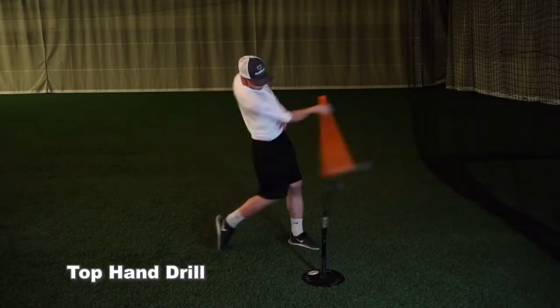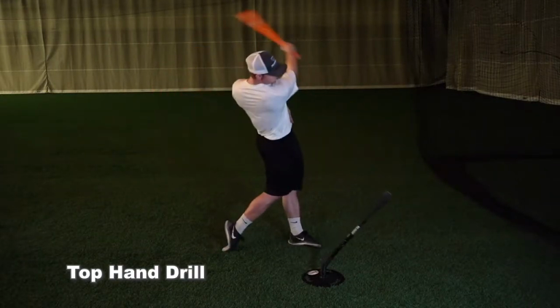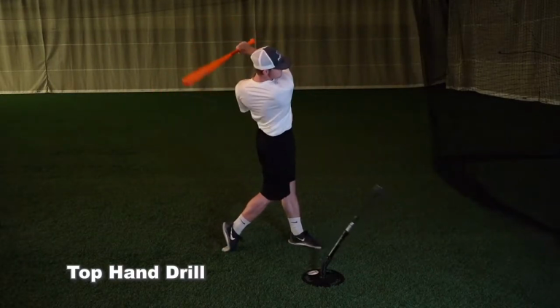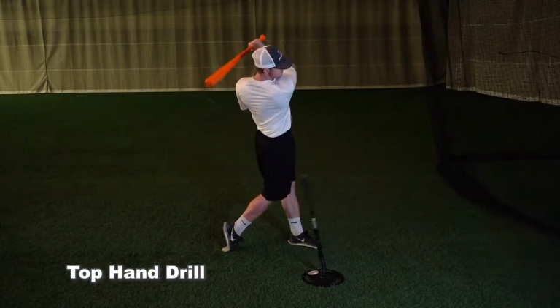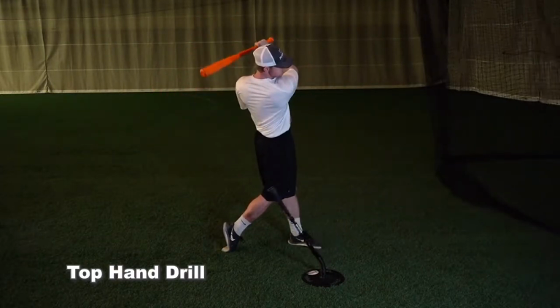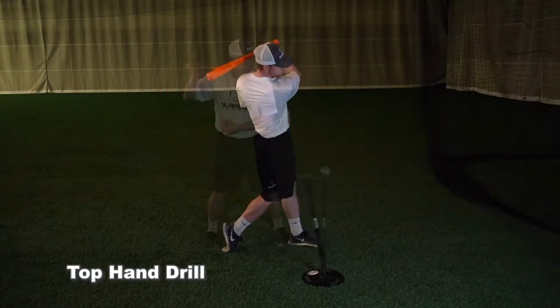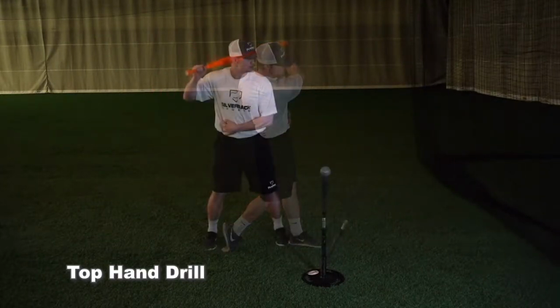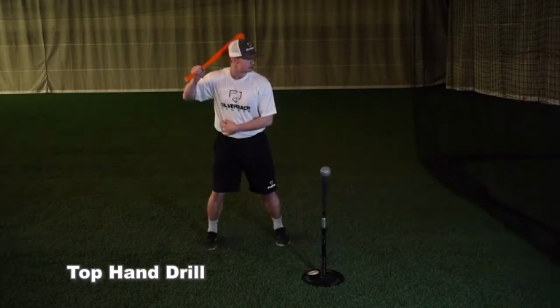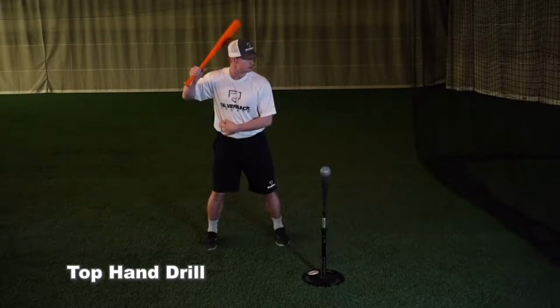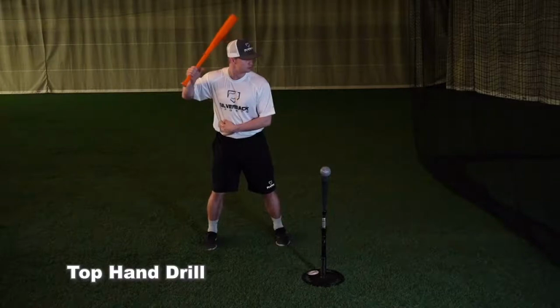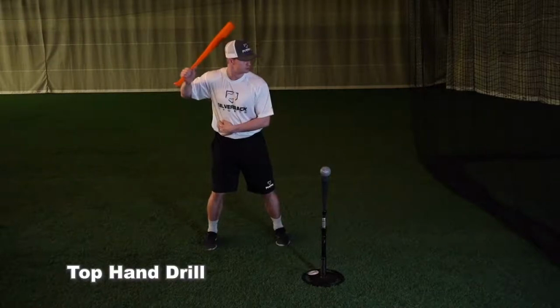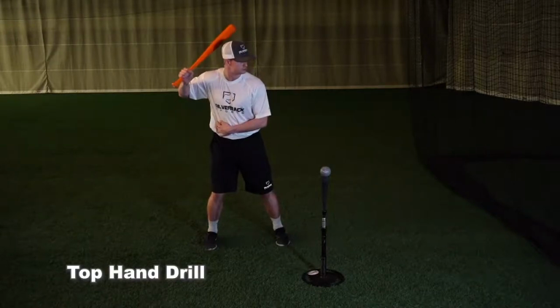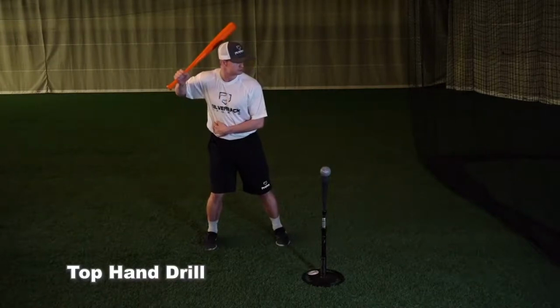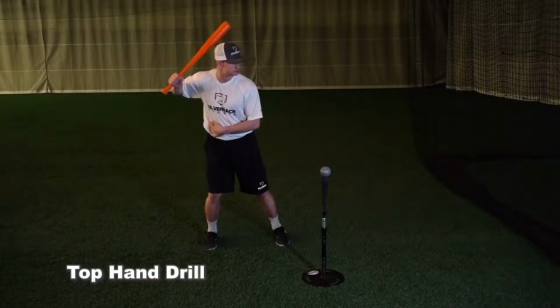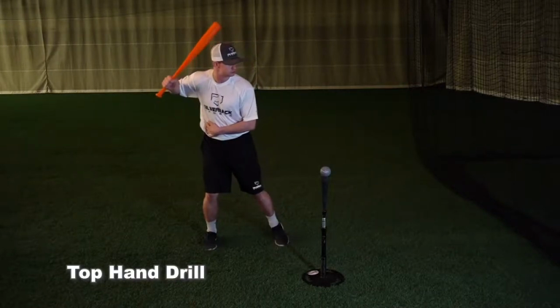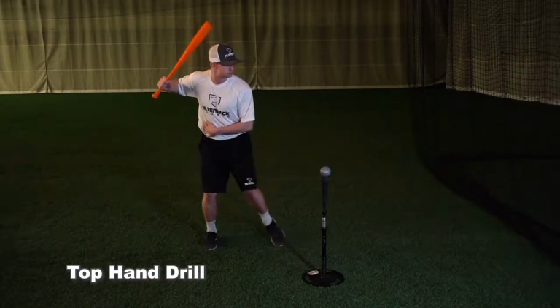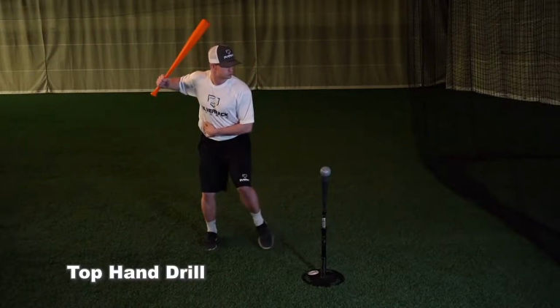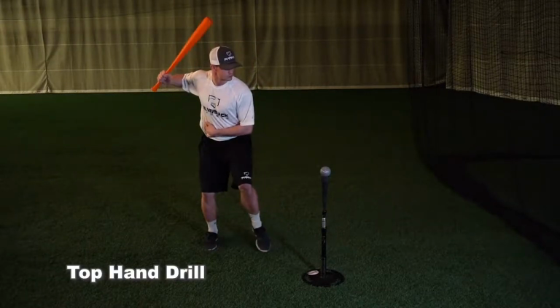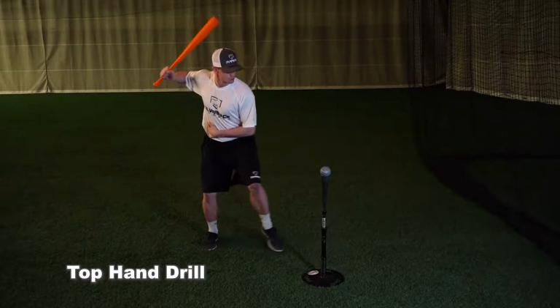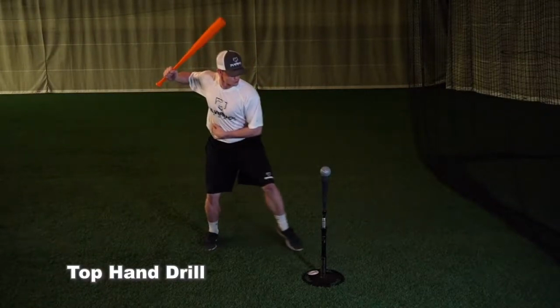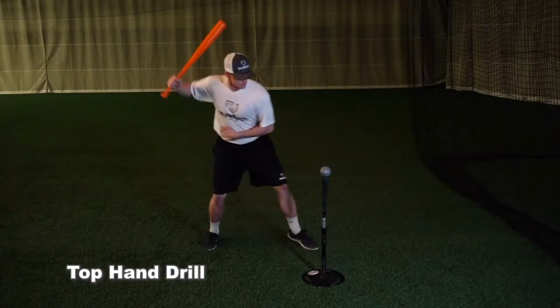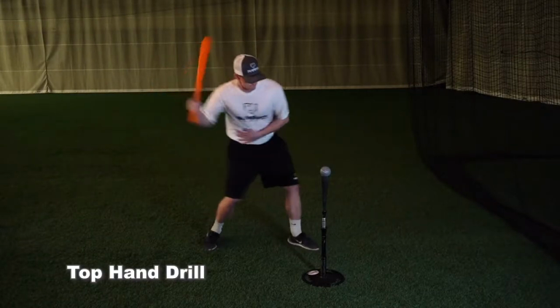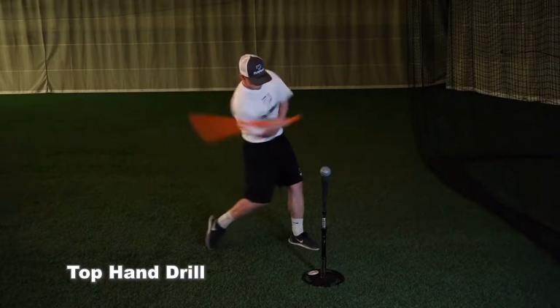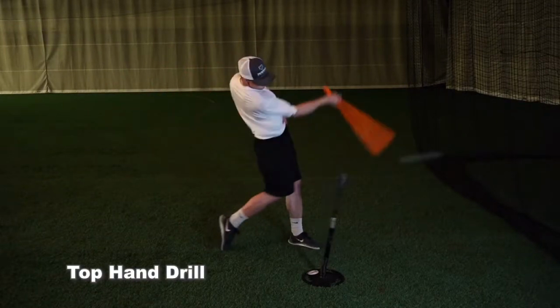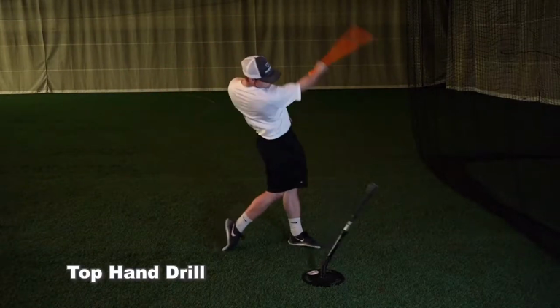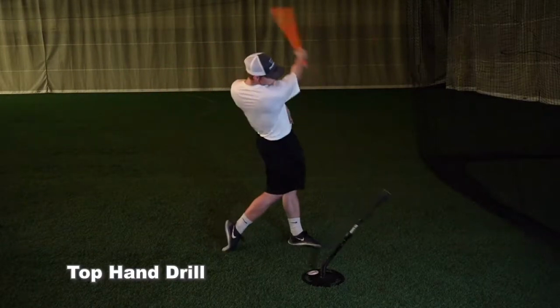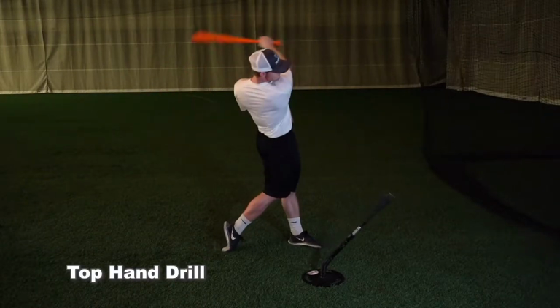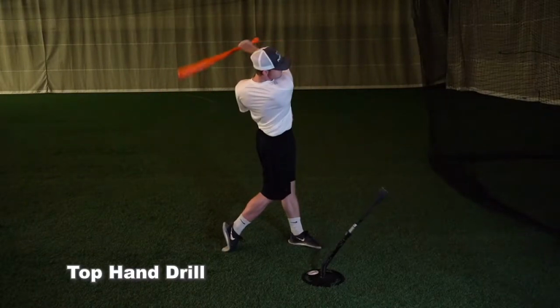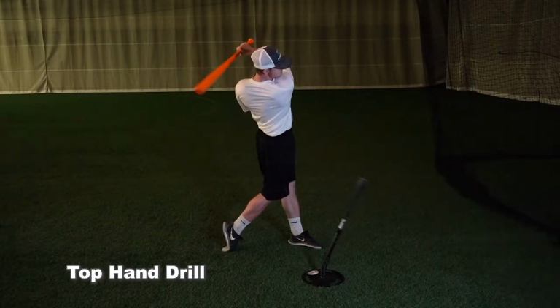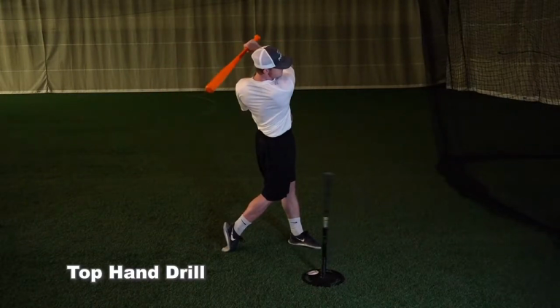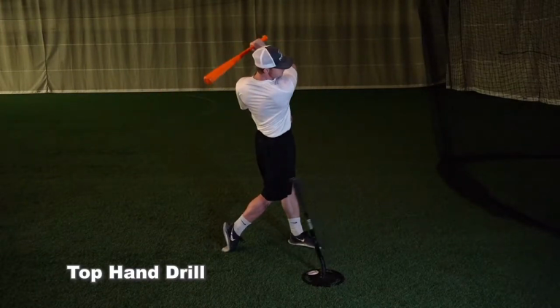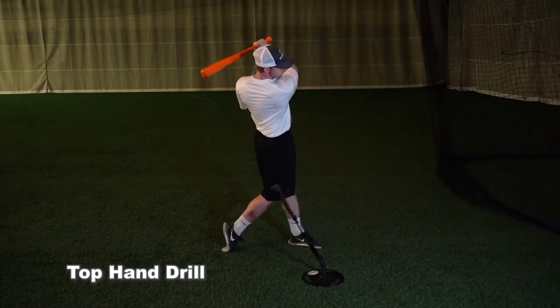If you are a guy that rolls the hands too early or dumps the barrel too steep, it will expose that weakness not allowing you to square the ball up consistently.